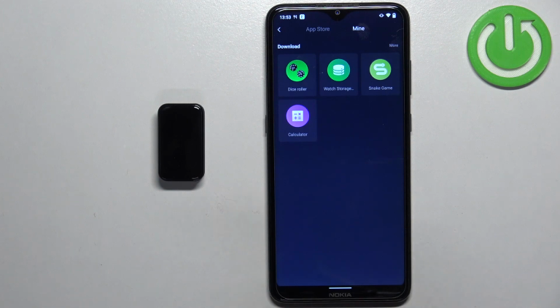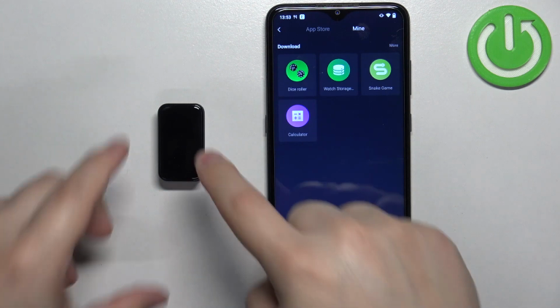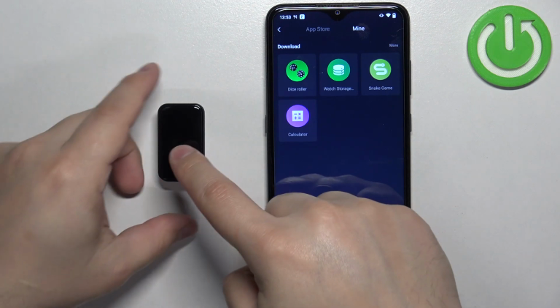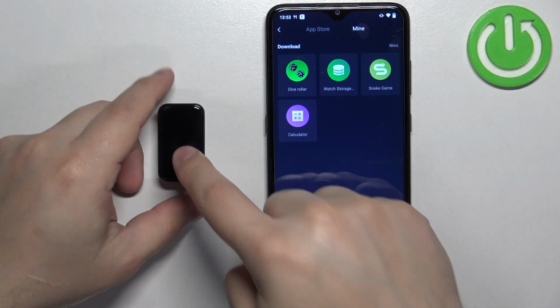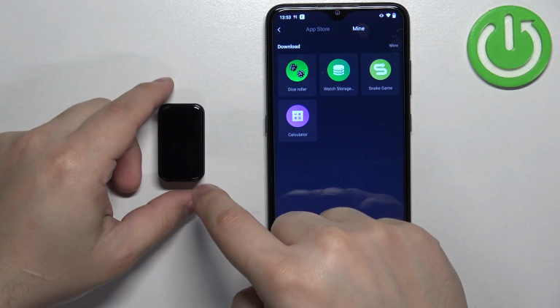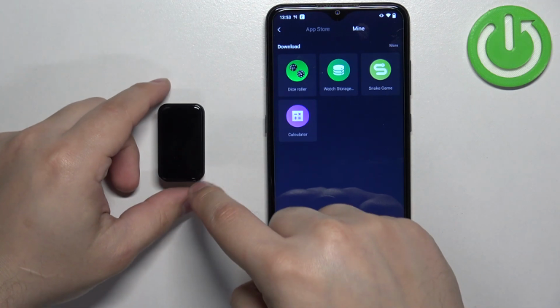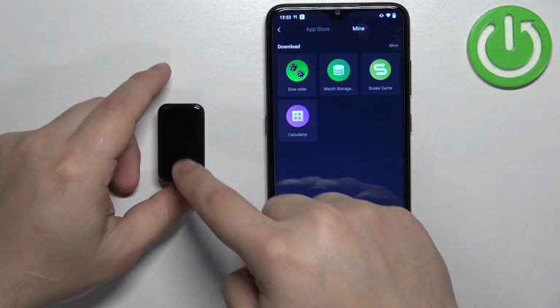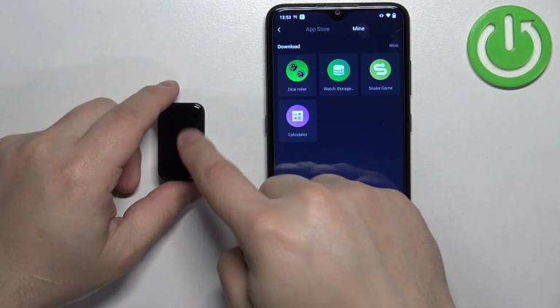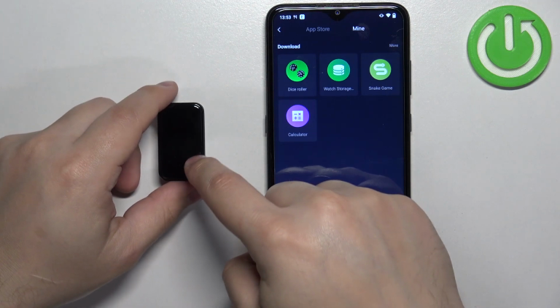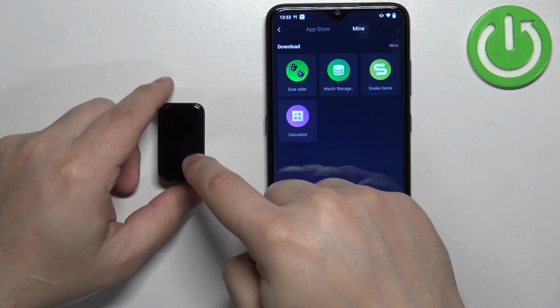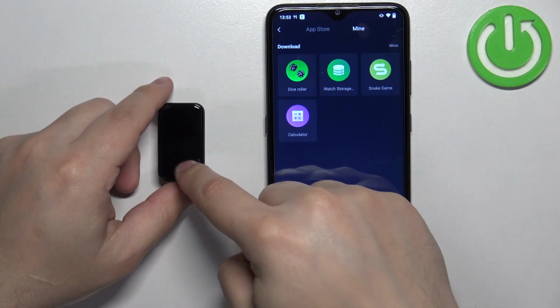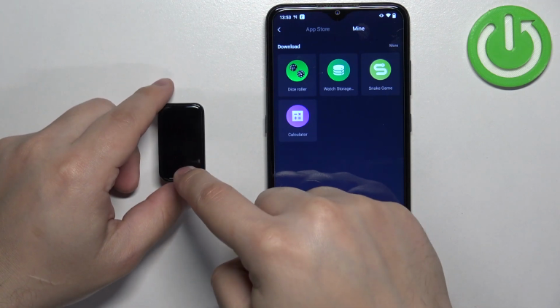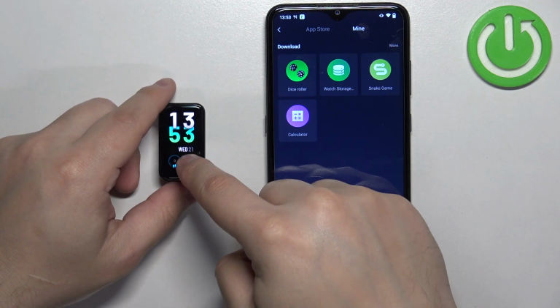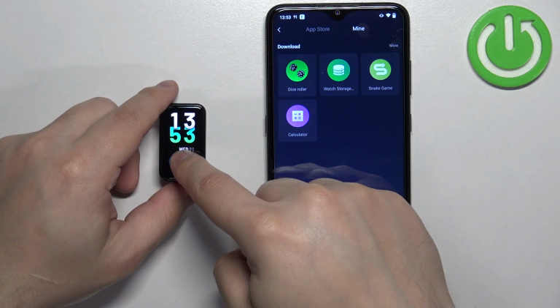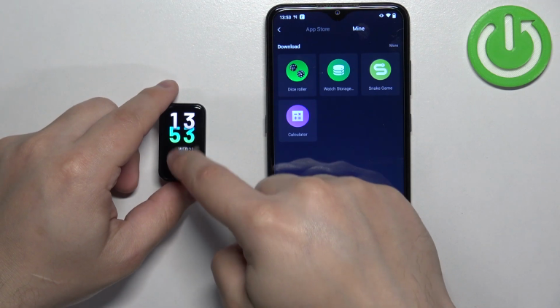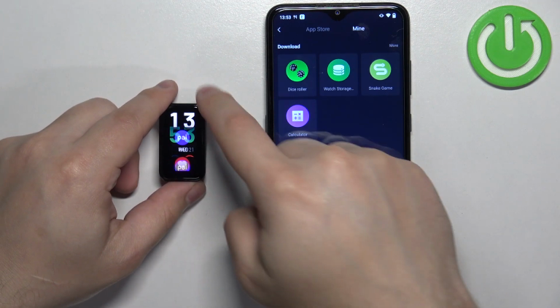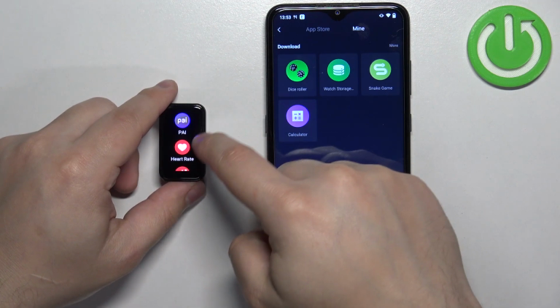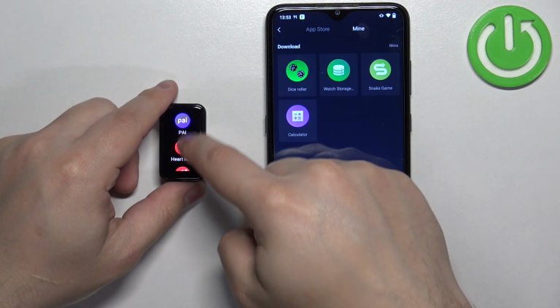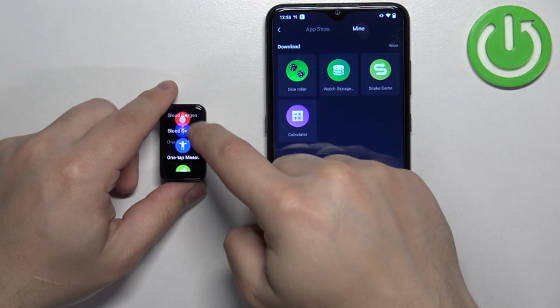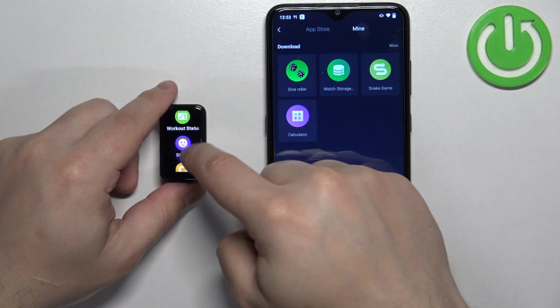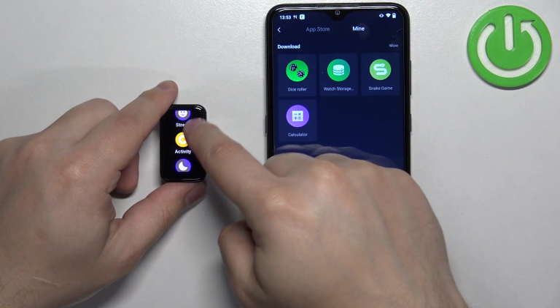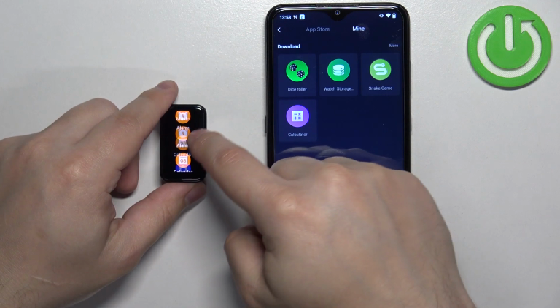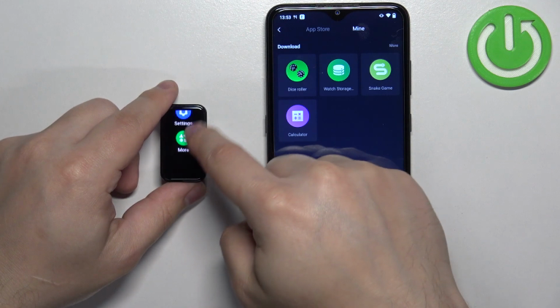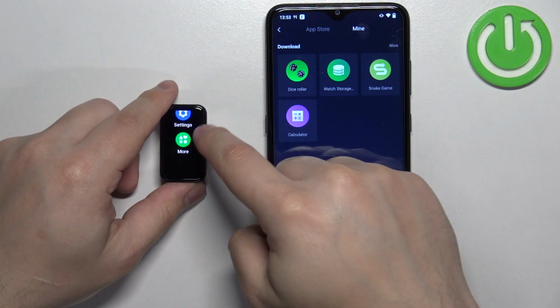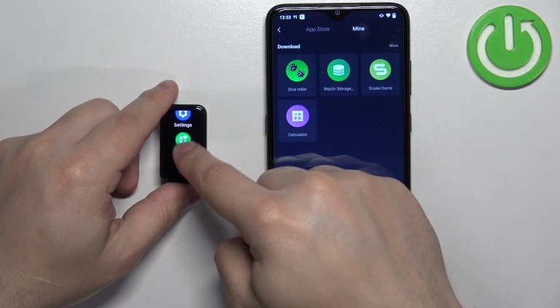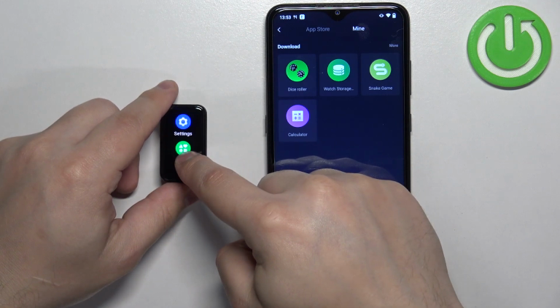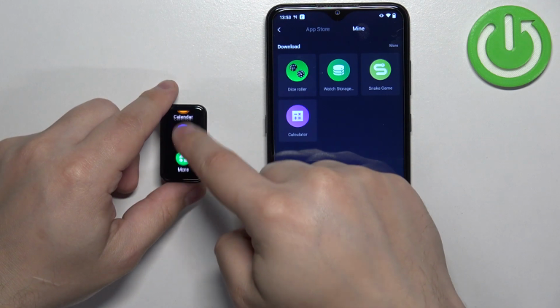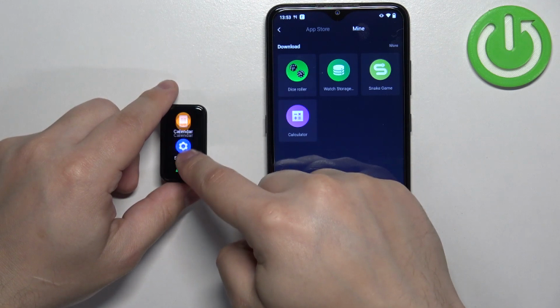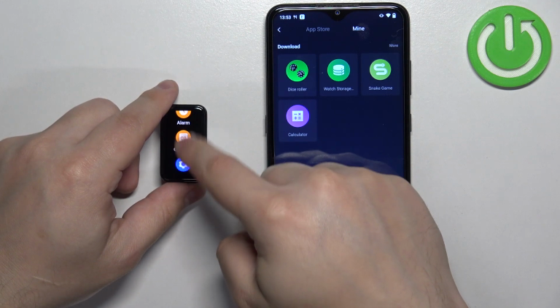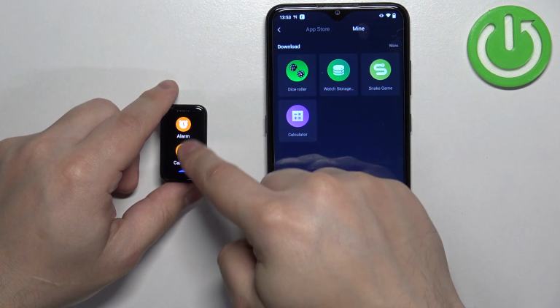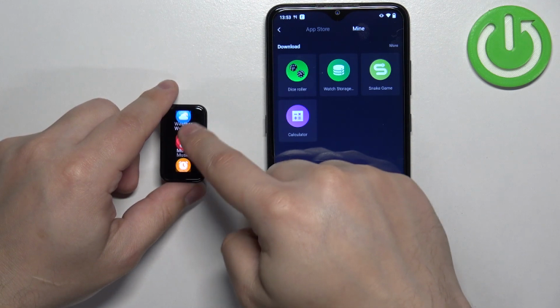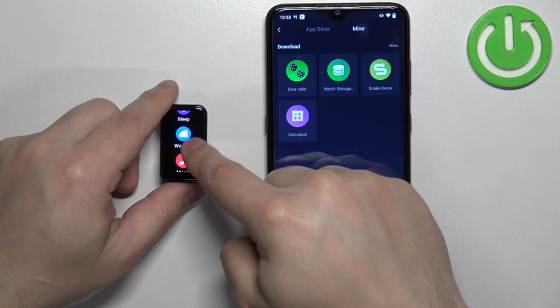If we wake up the screen and open the menu, you will see that the icon is no longer here.